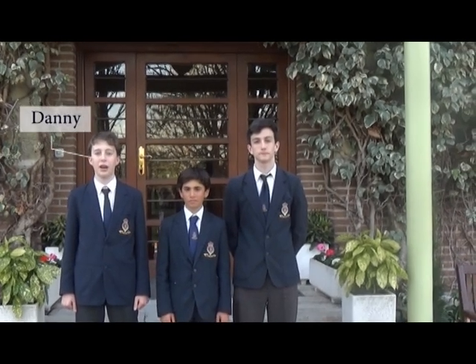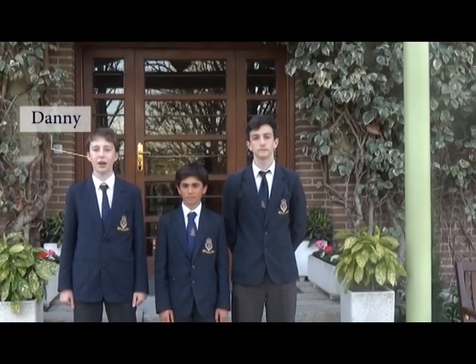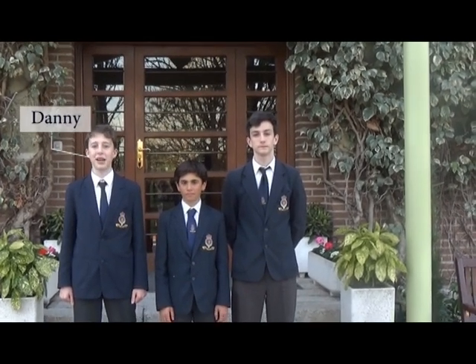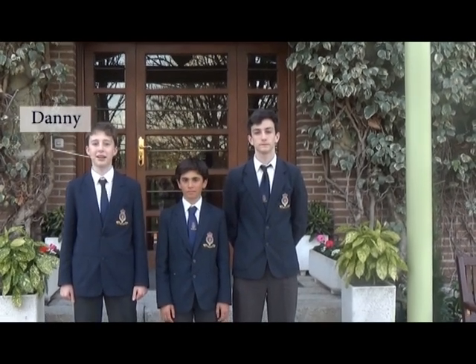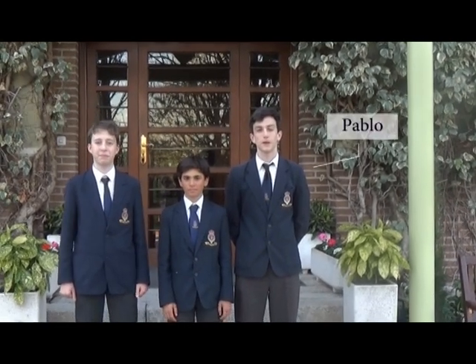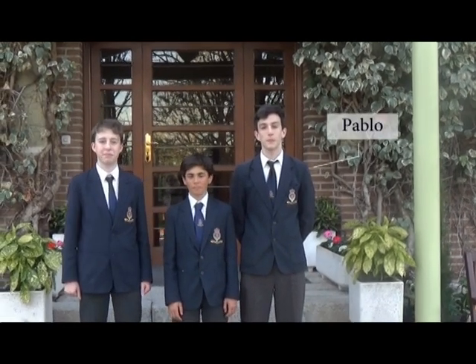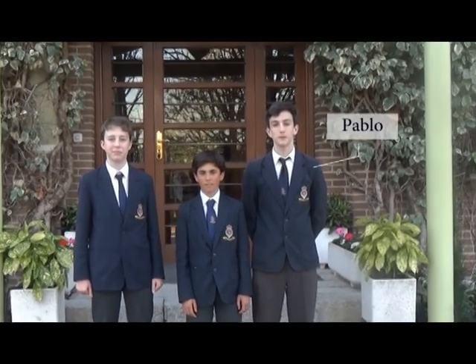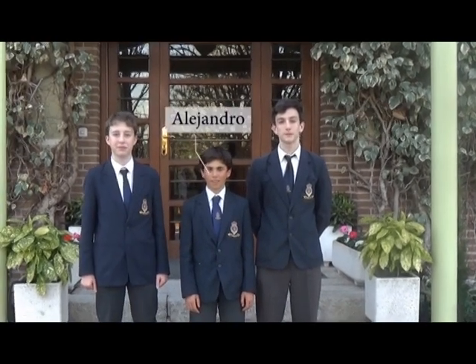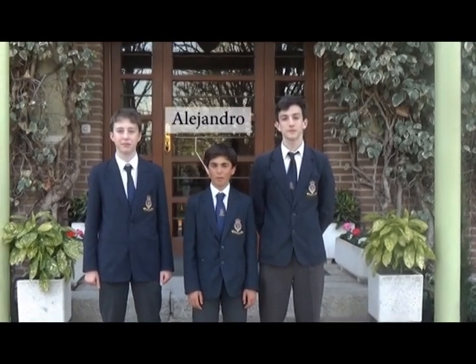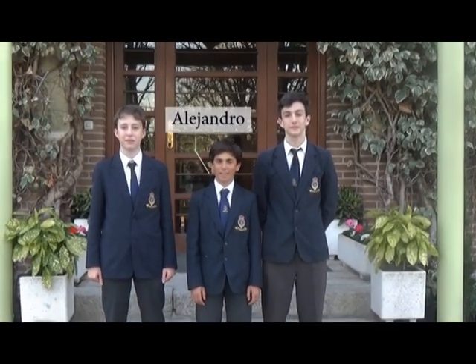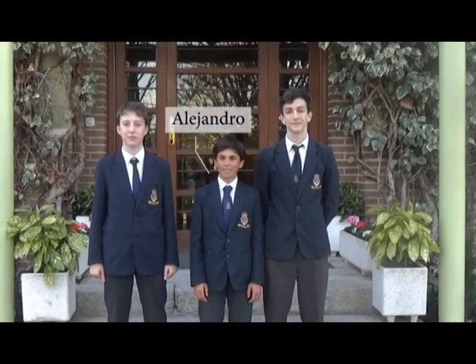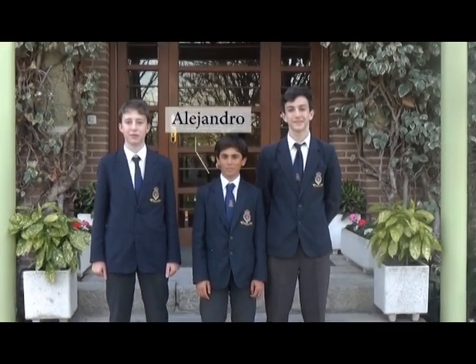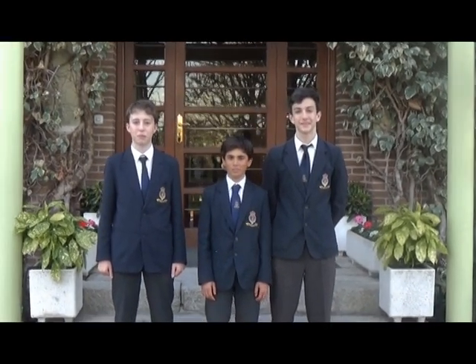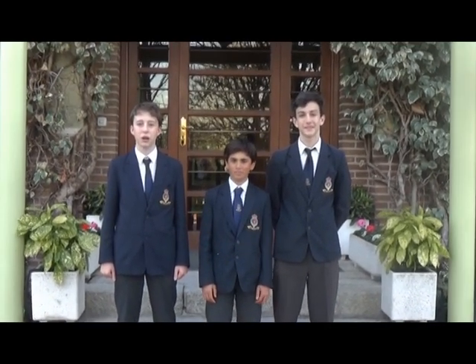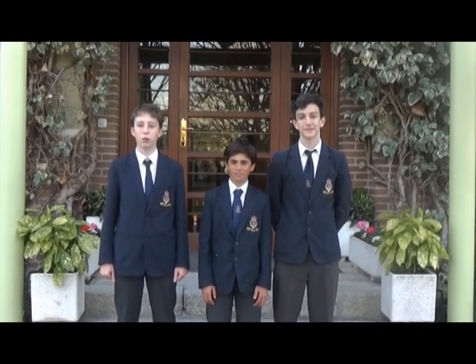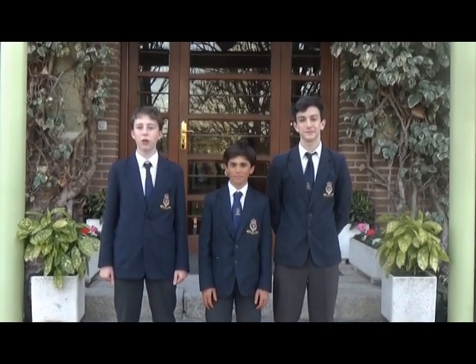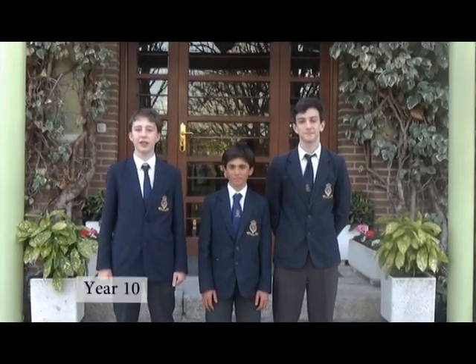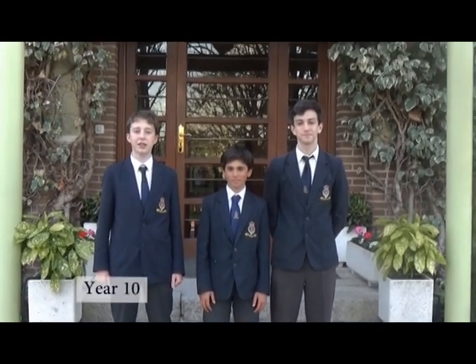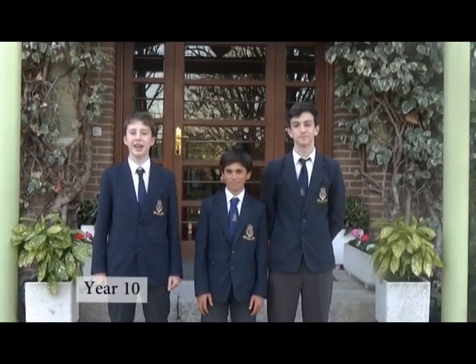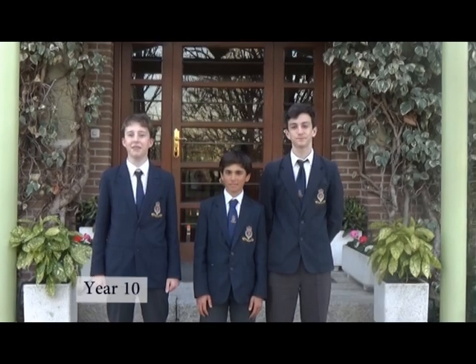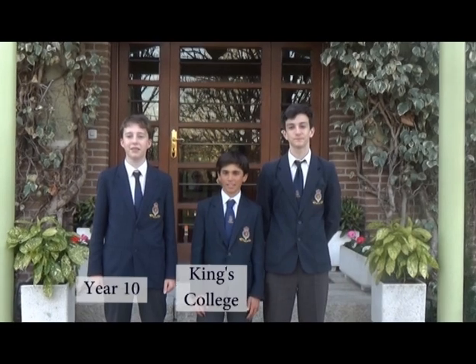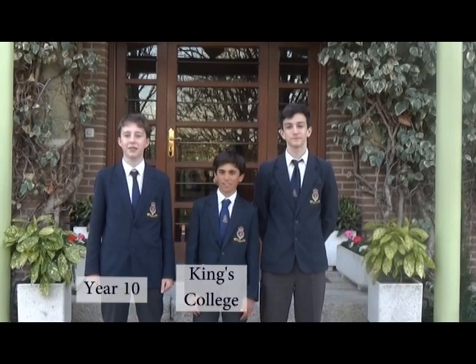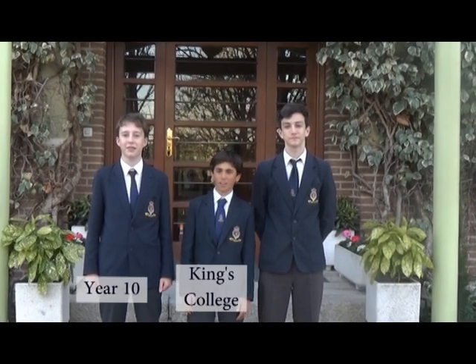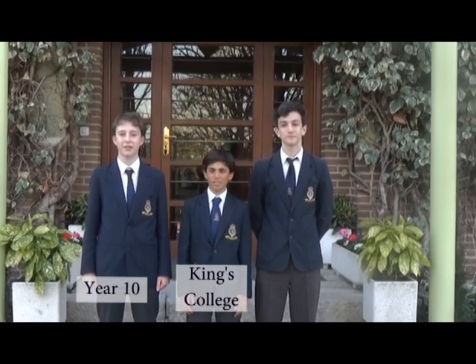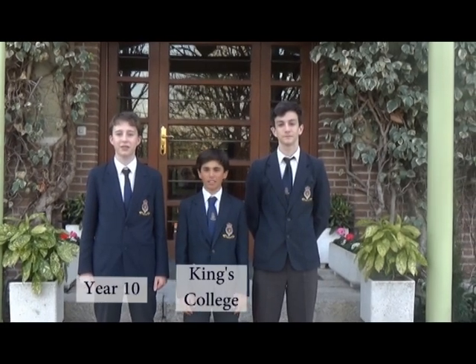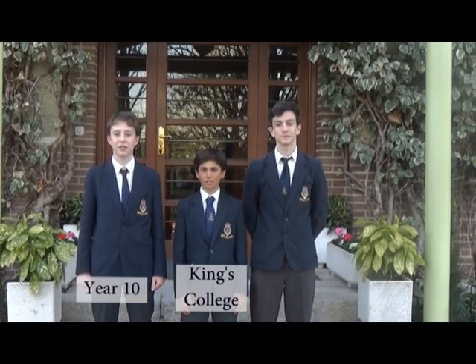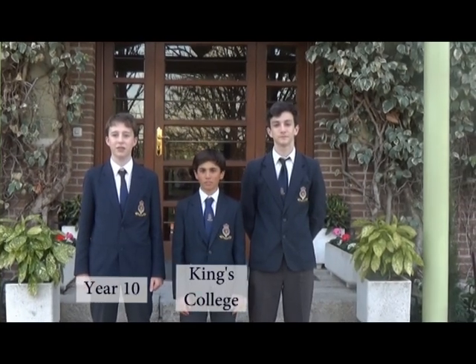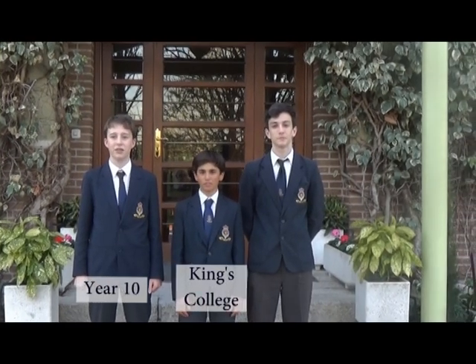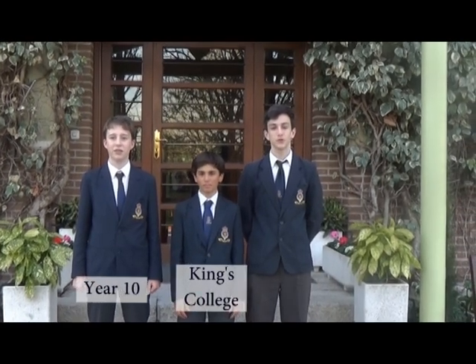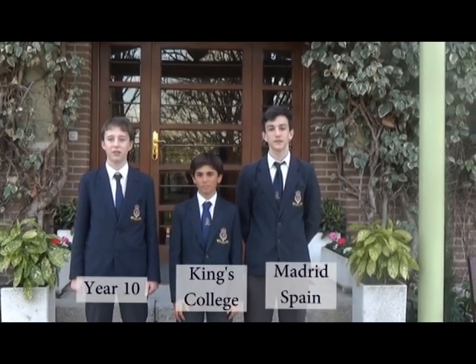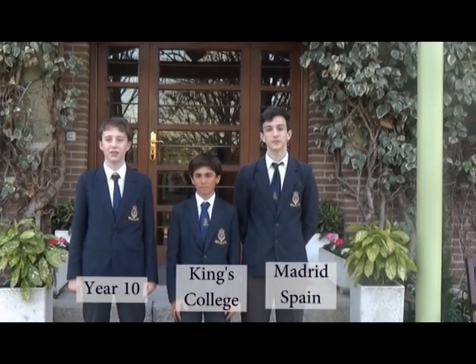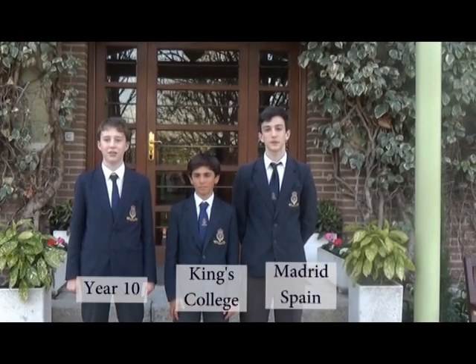Hi, I'm Dani. I'm Pablo. I'm Alejandro. We're all in Year 10 at King's College International School, Madrid, Spain.